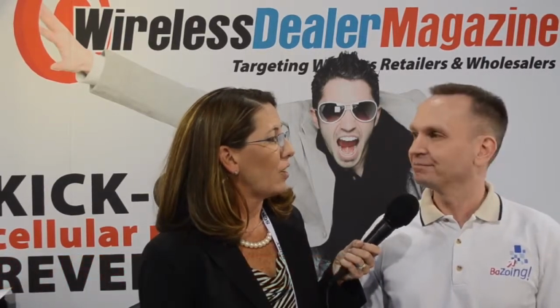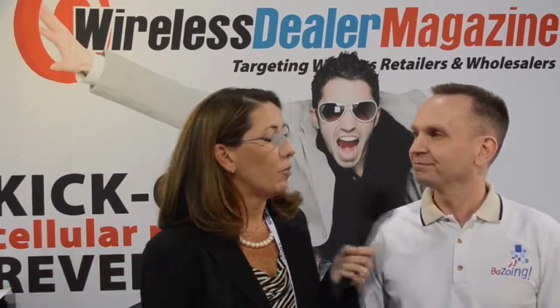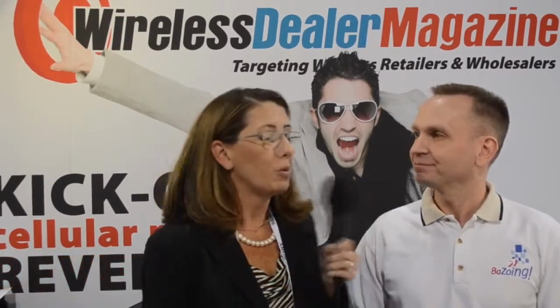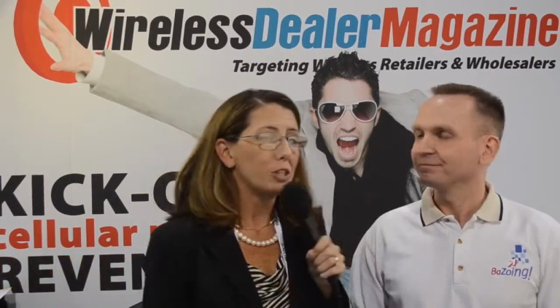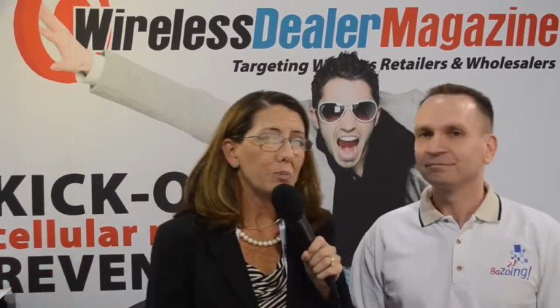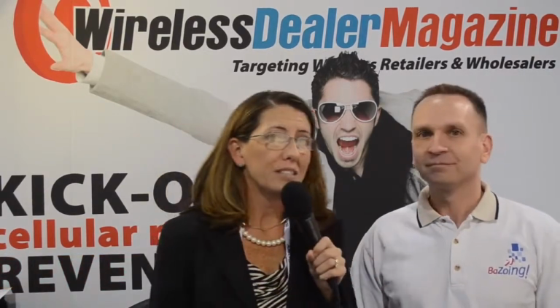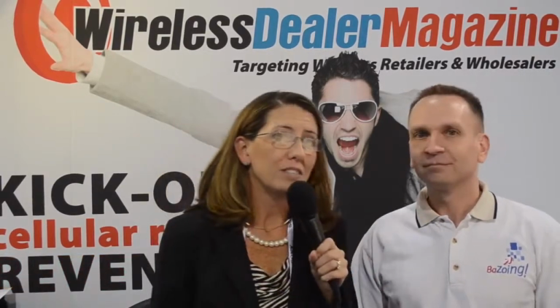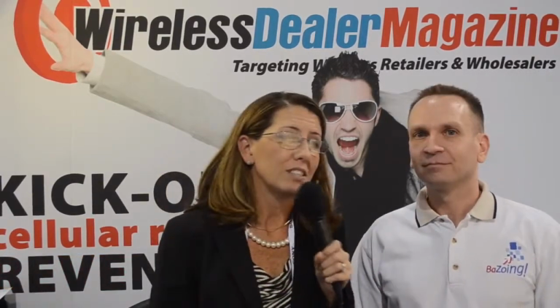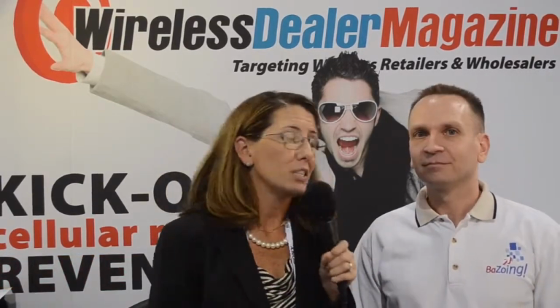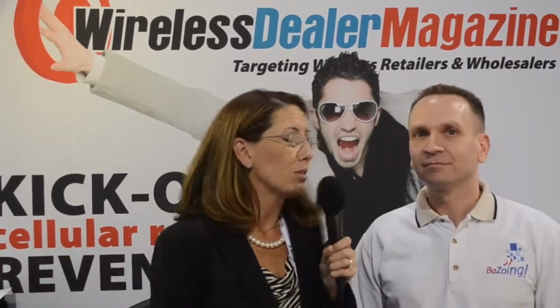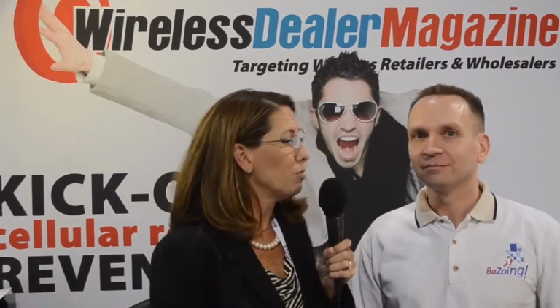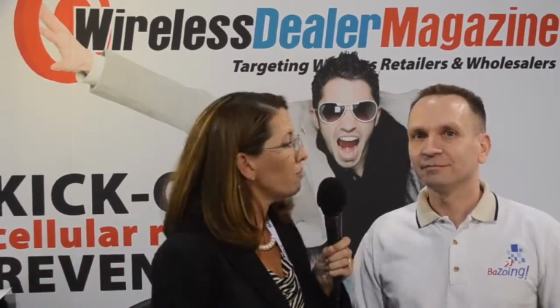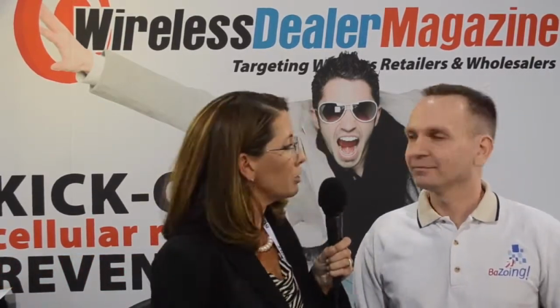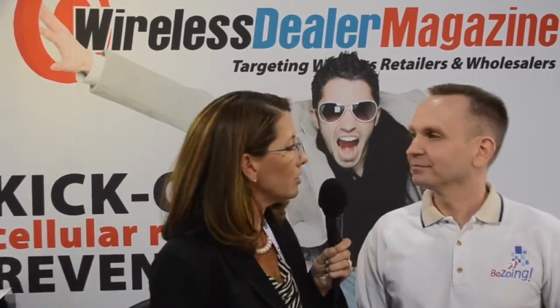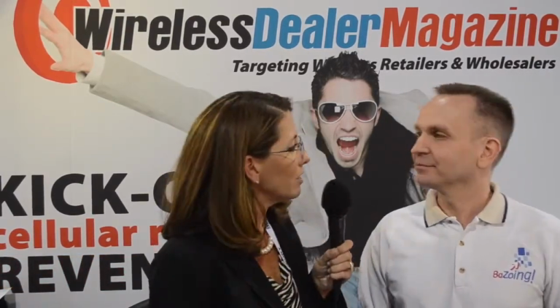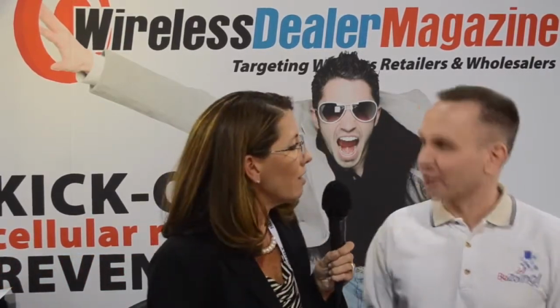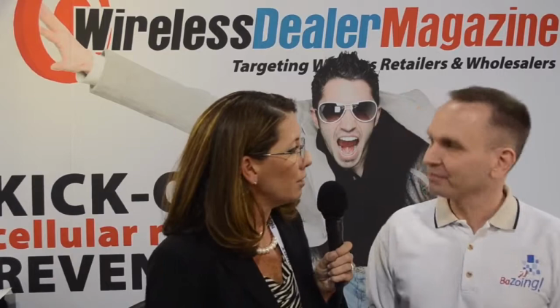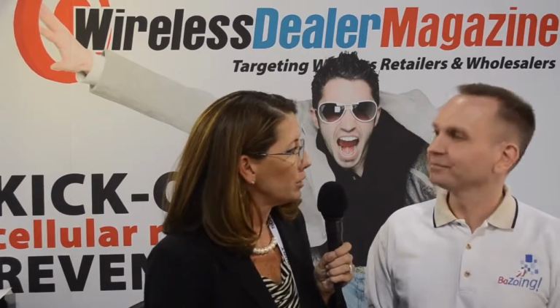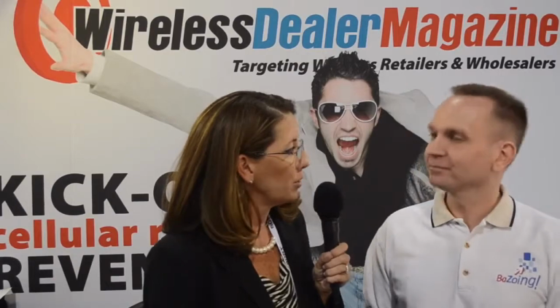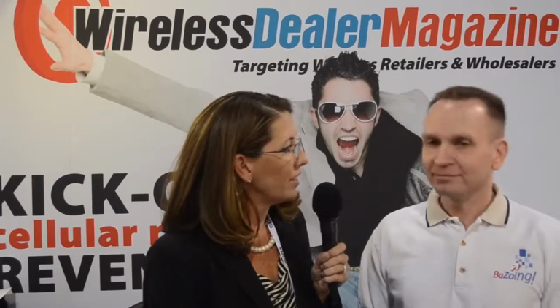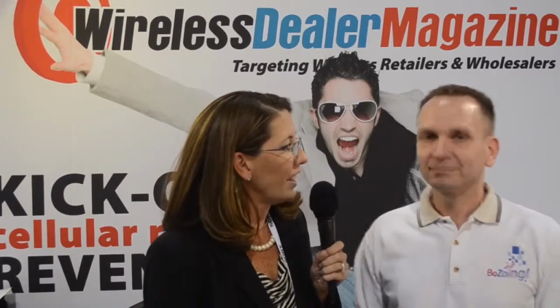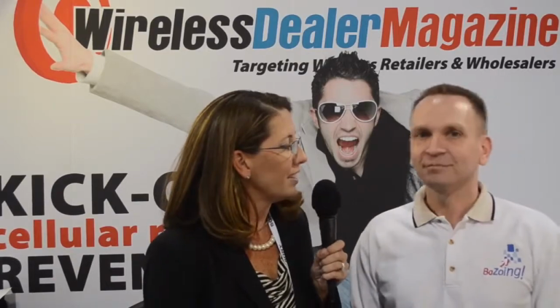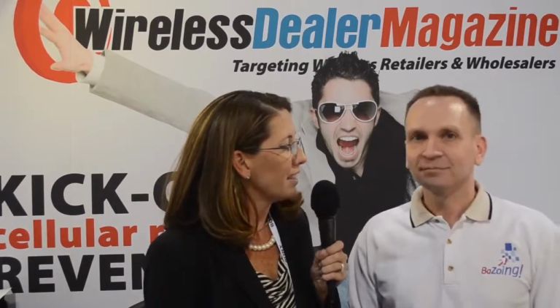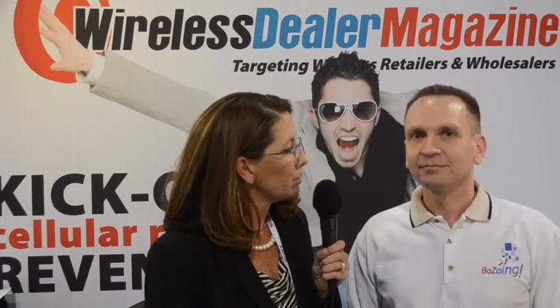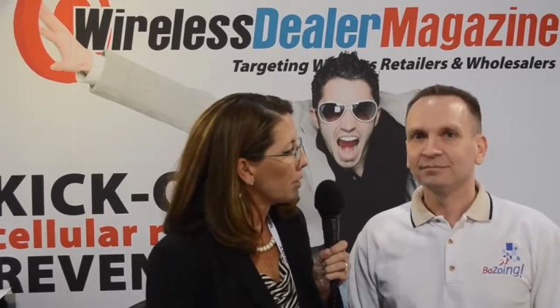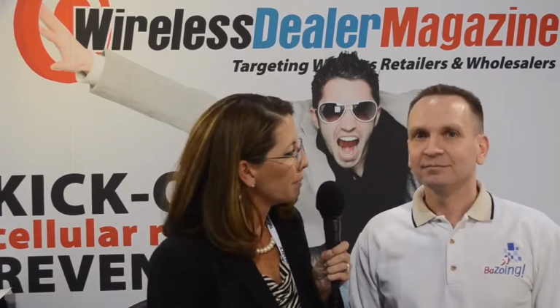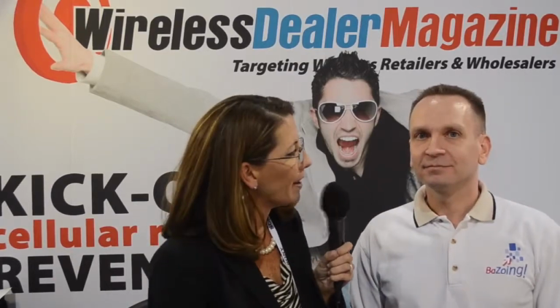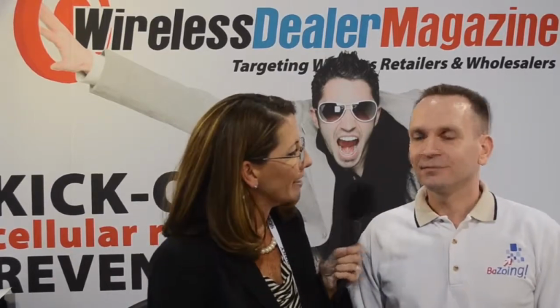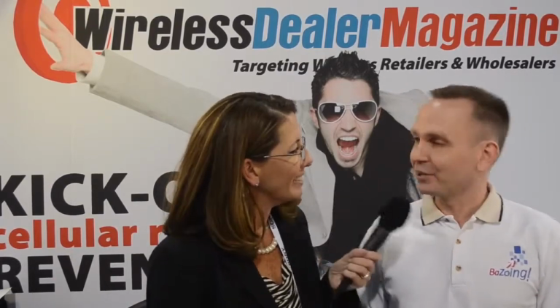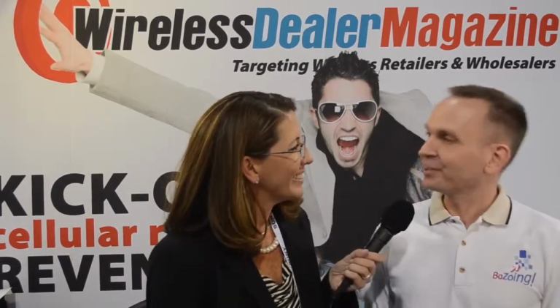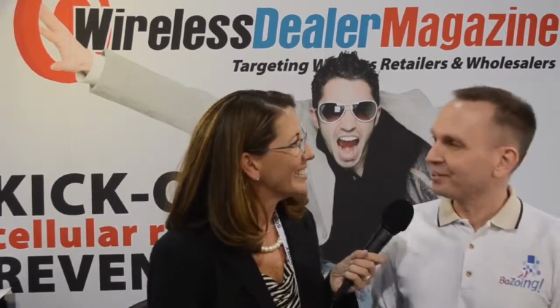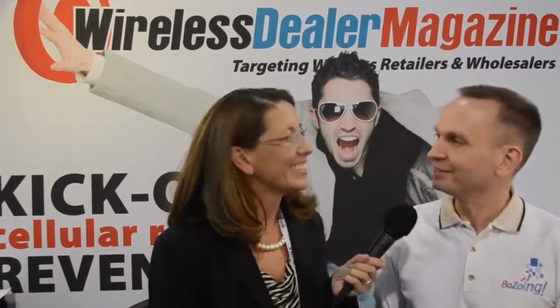Great. Well, we wish you best of success with your new features on Bezoing, and thanks for stopping by. Thanks a lot.